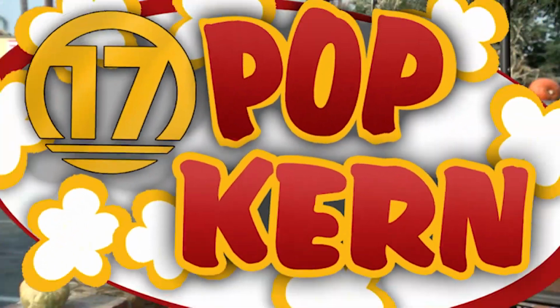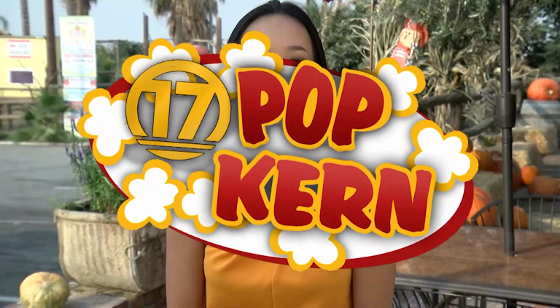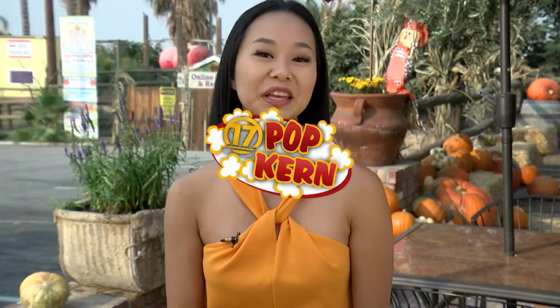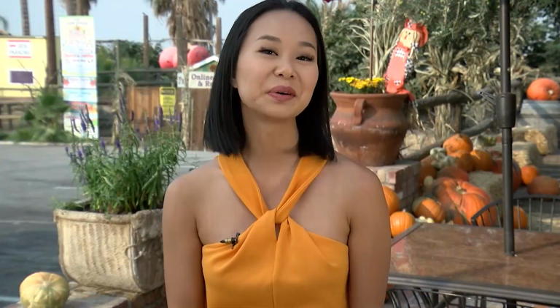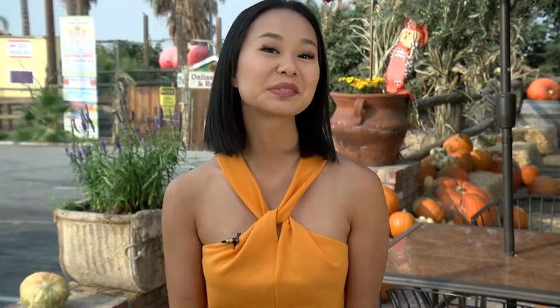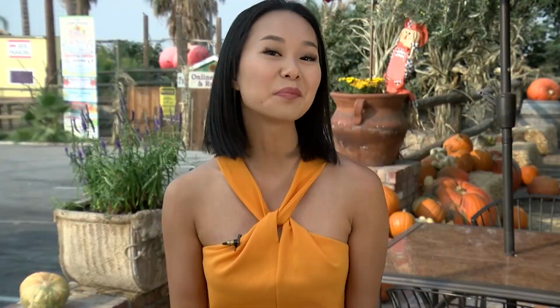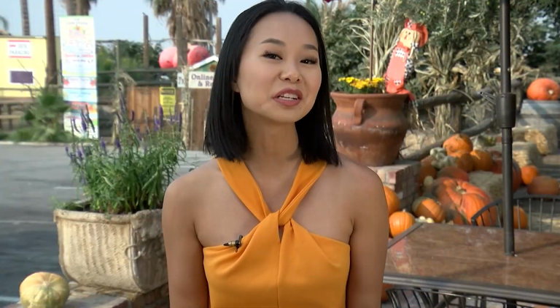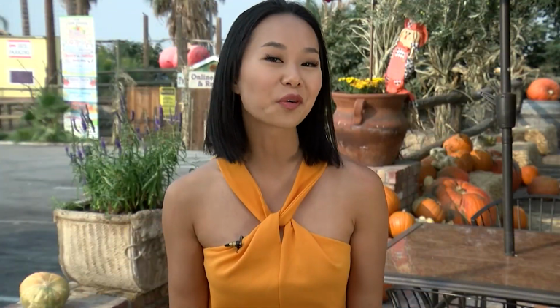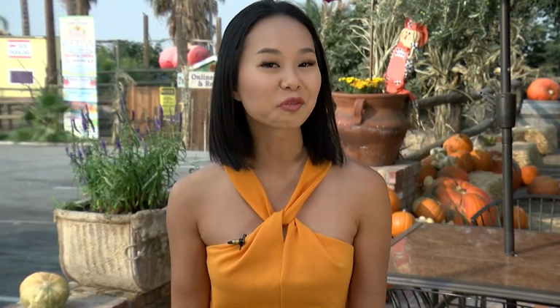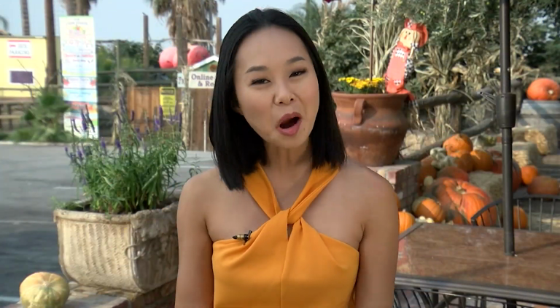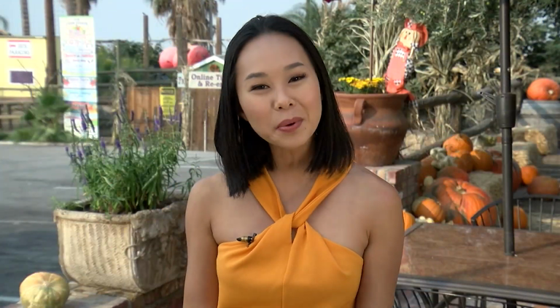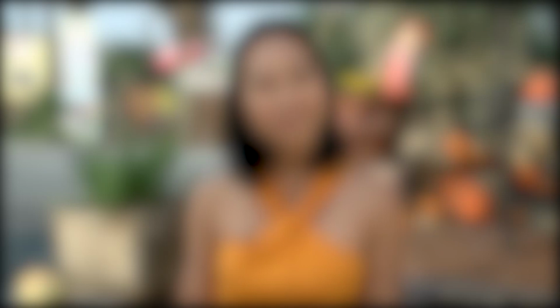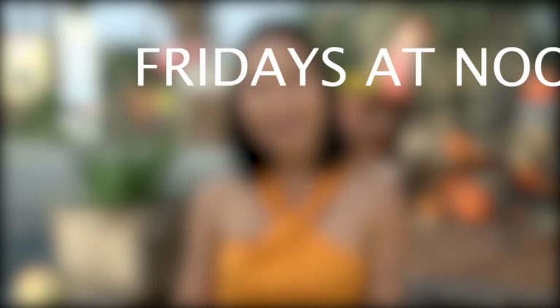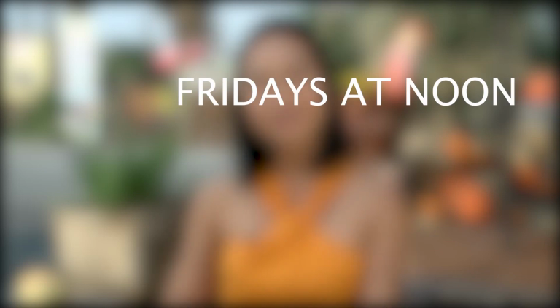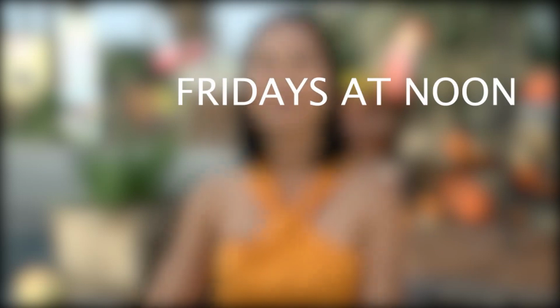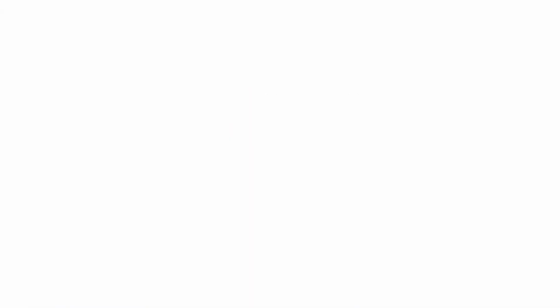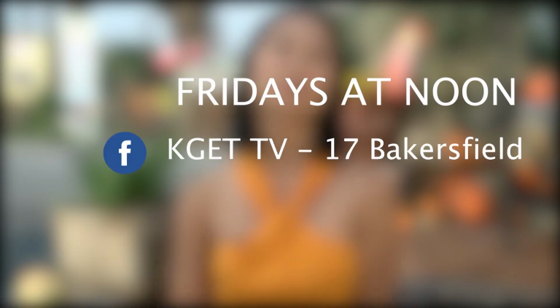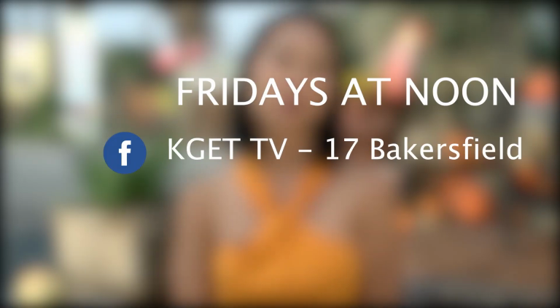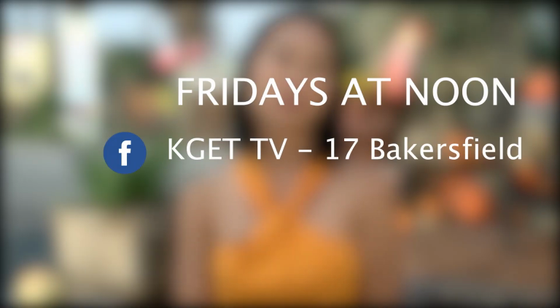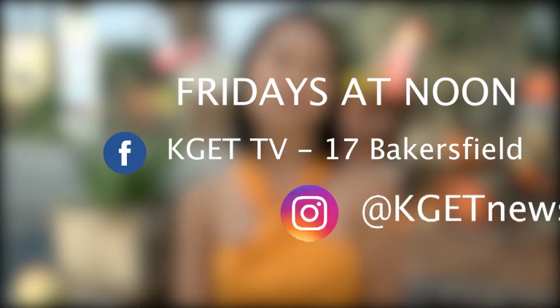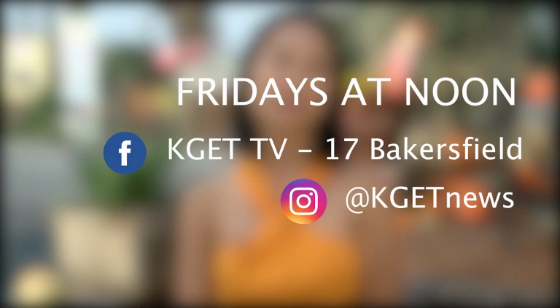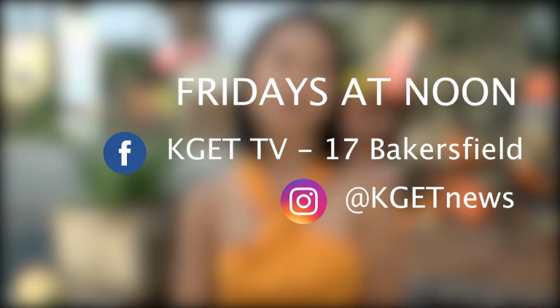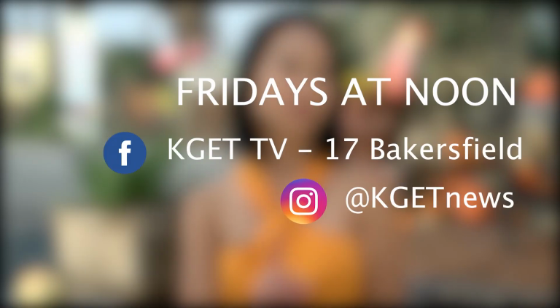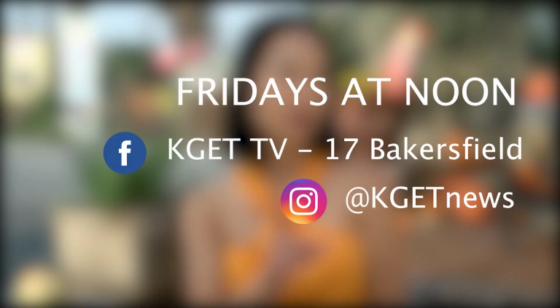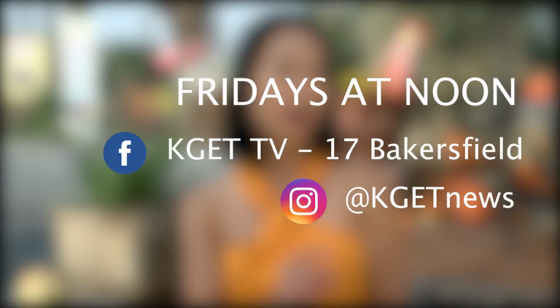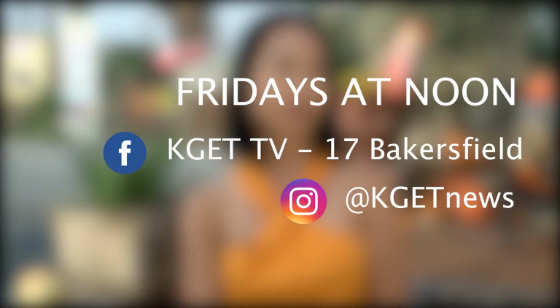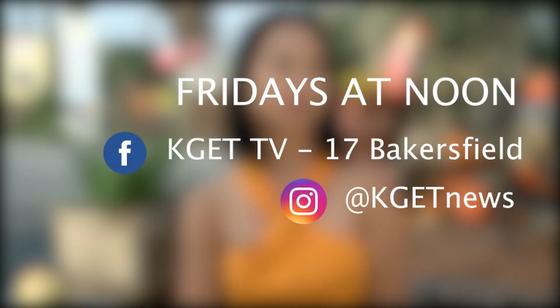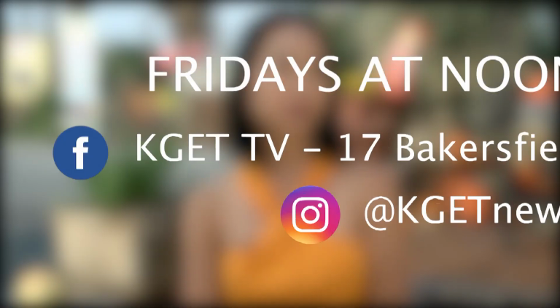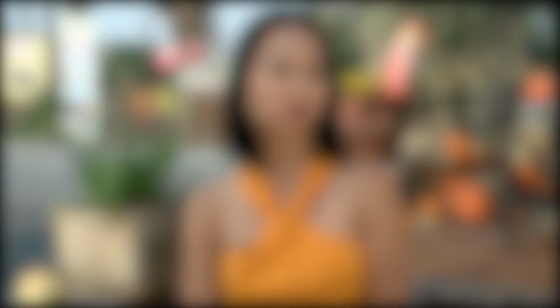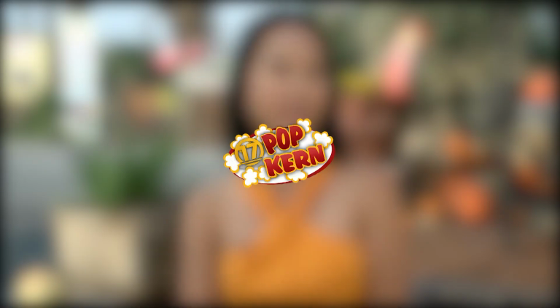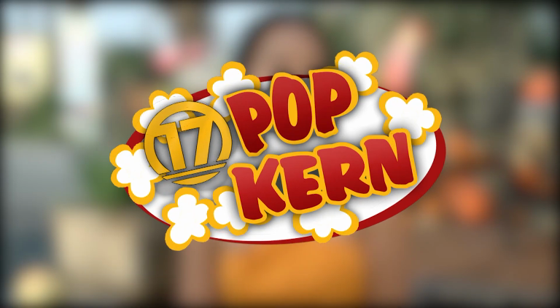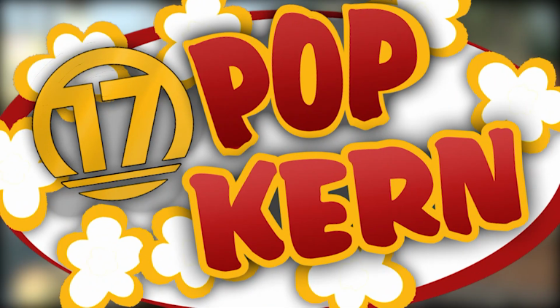Well, thank you all so much for romping around and exploring with us today. I'll catch you next Friday at noon.